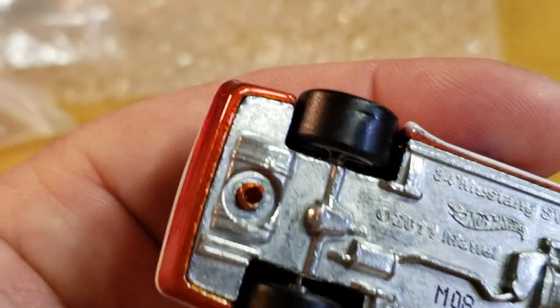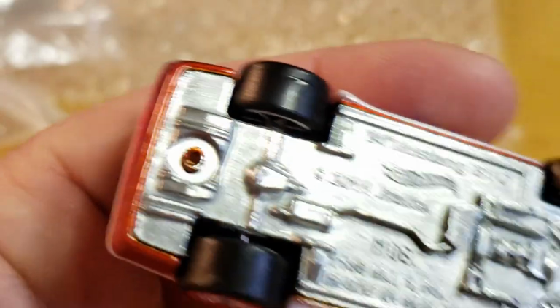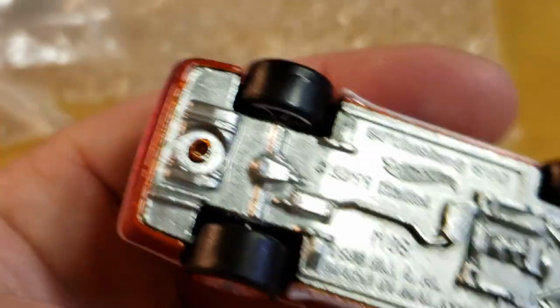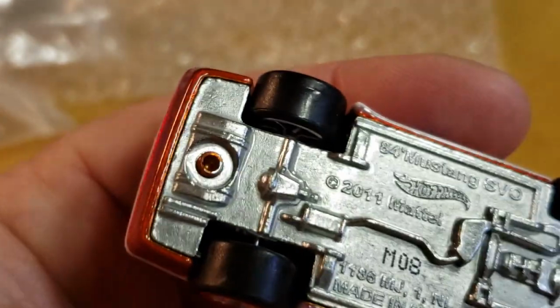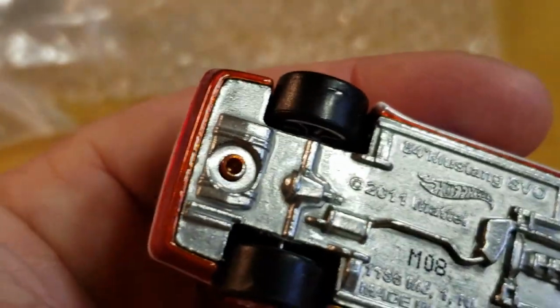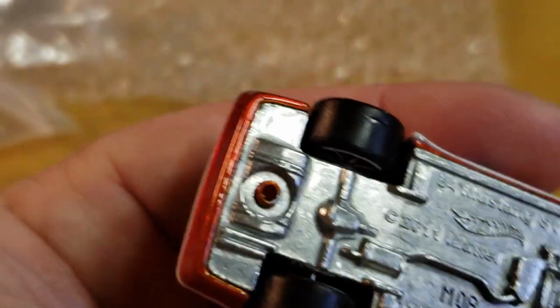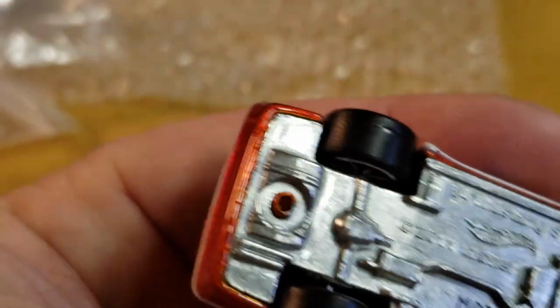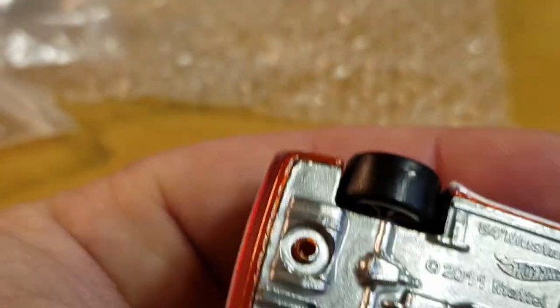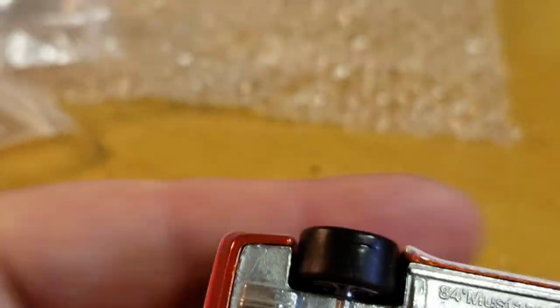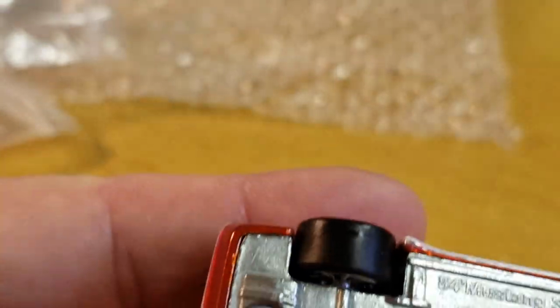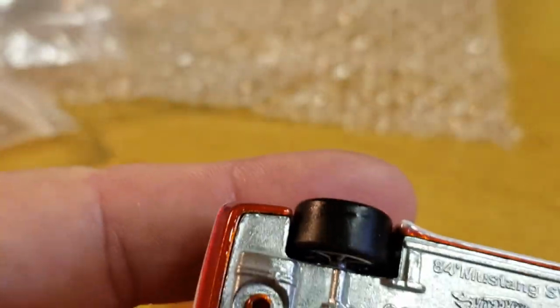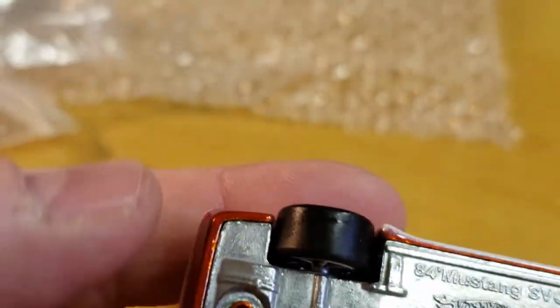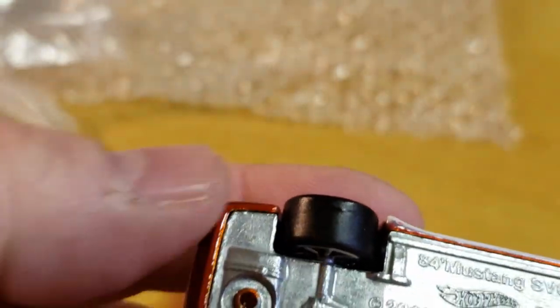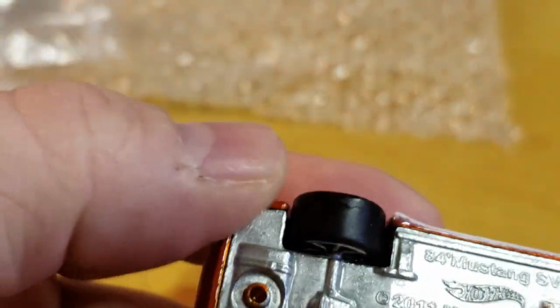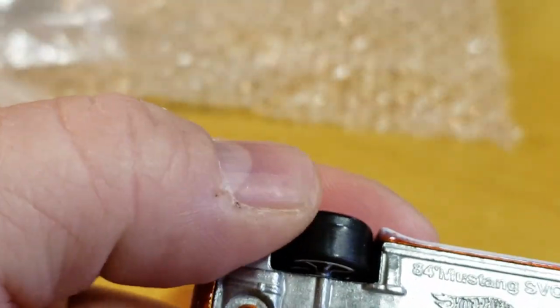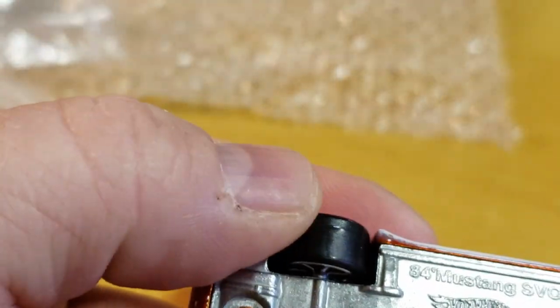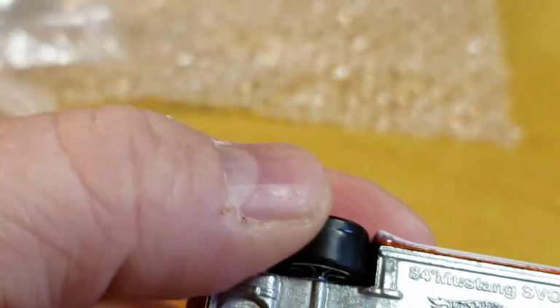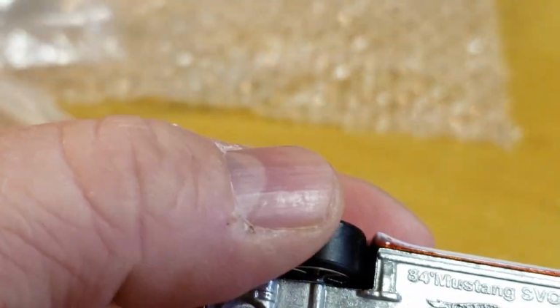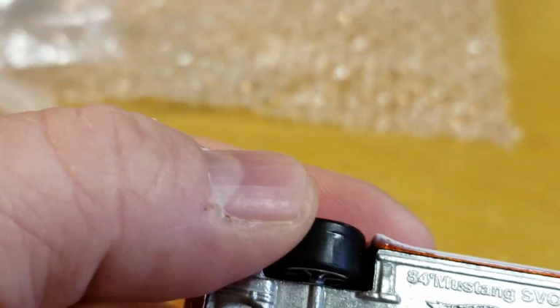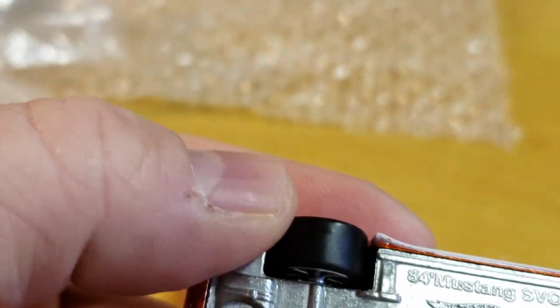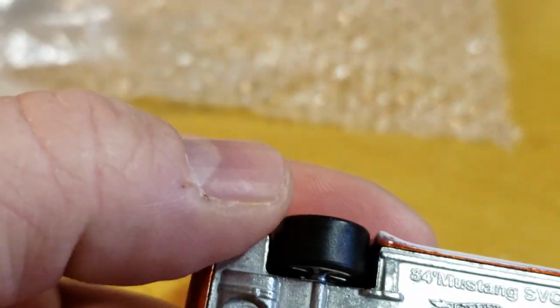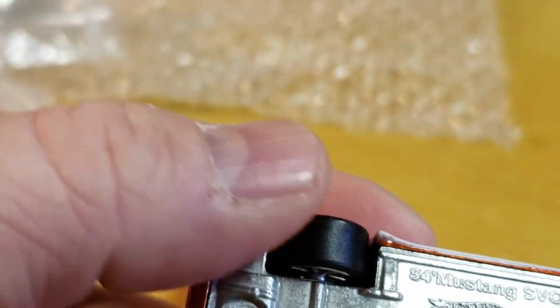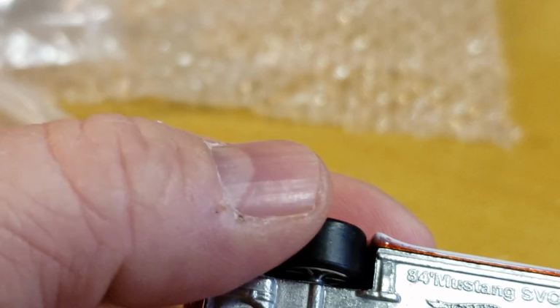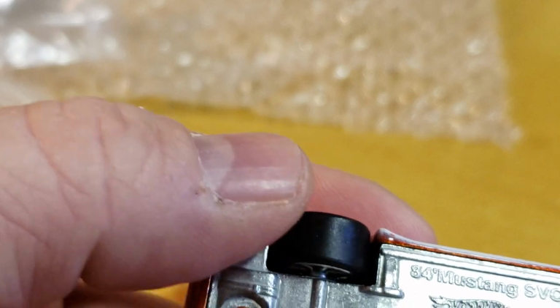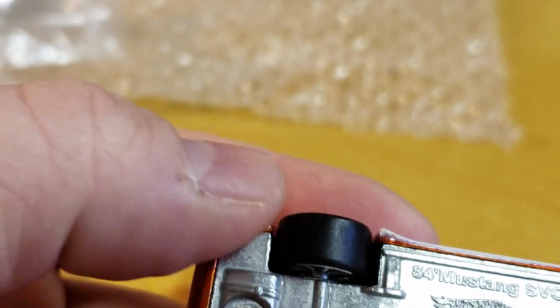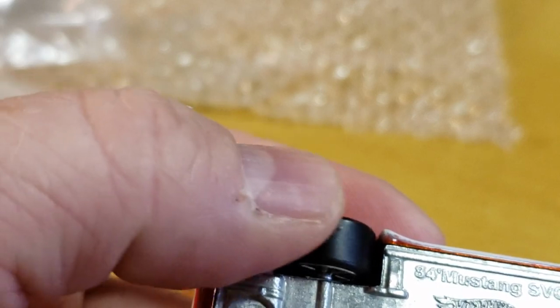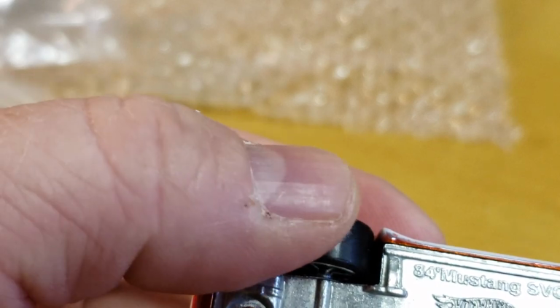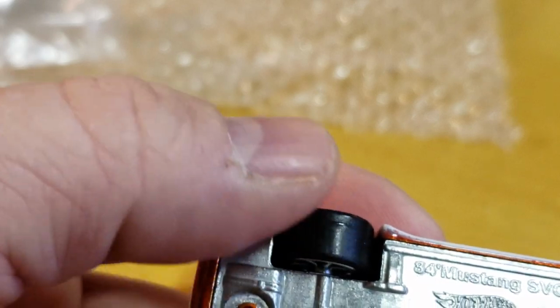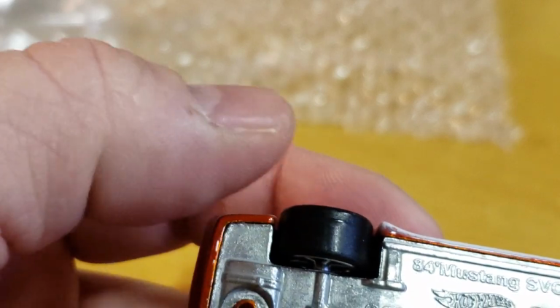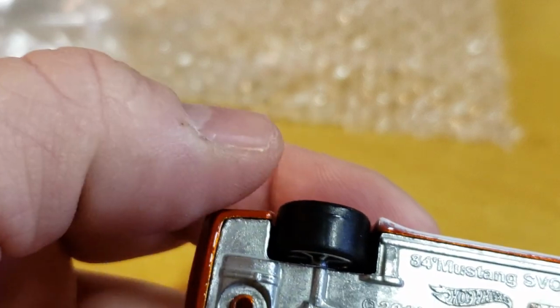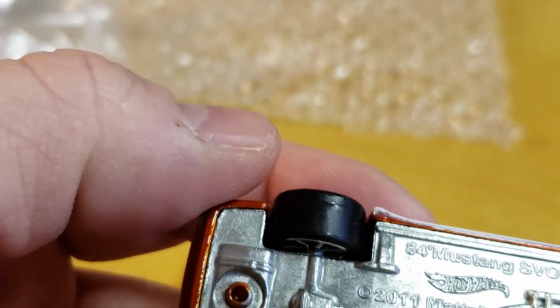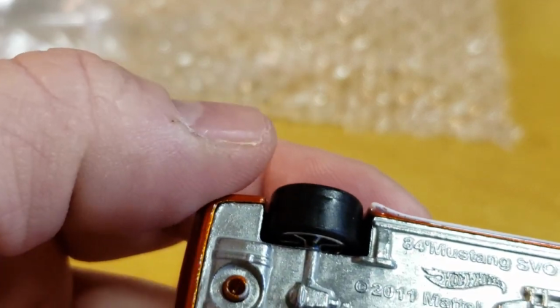It even has an issue in the wheels — look at that. See right there? Can you see that right there?